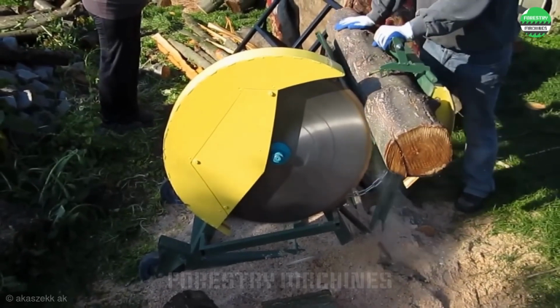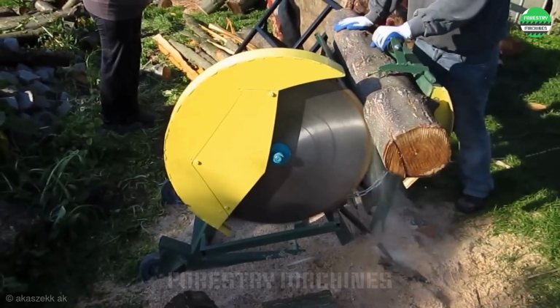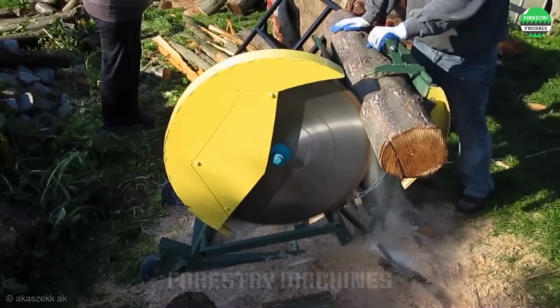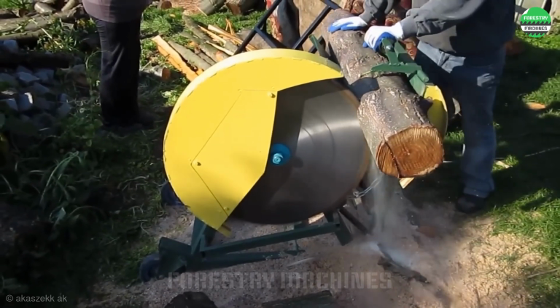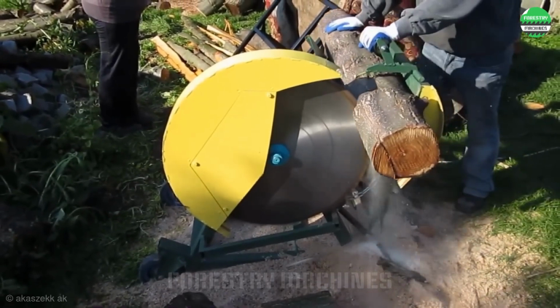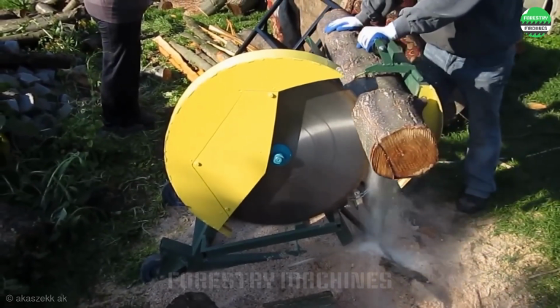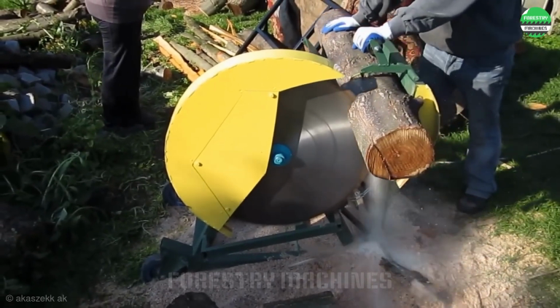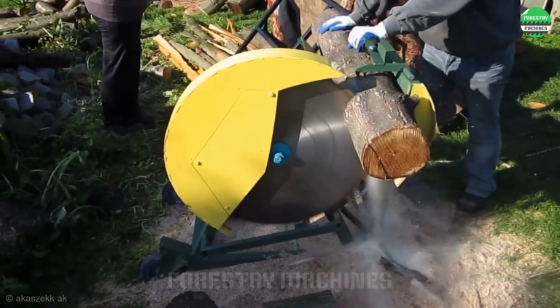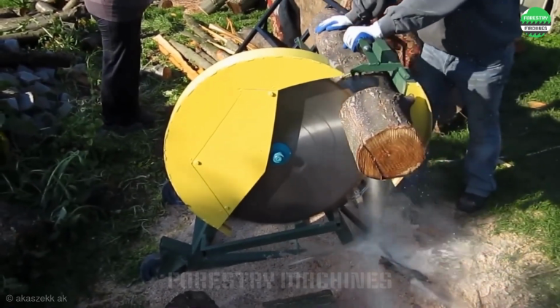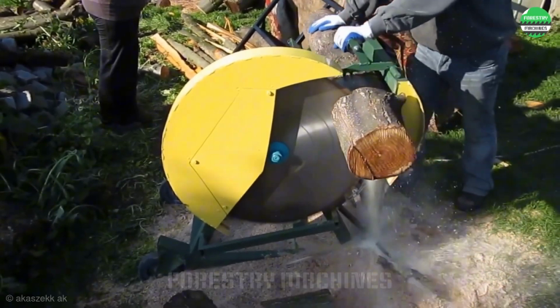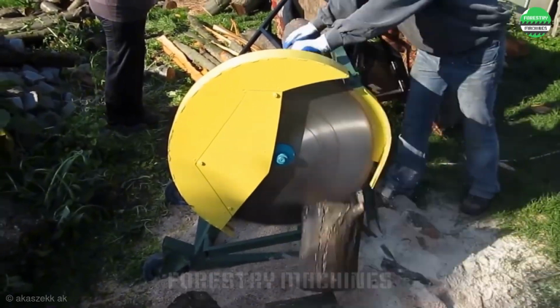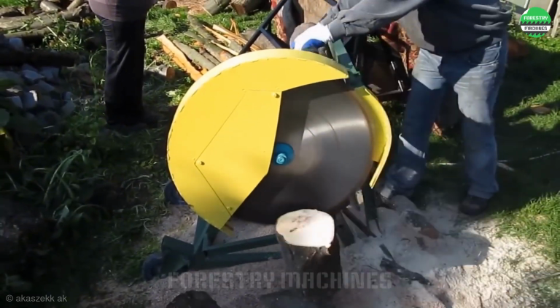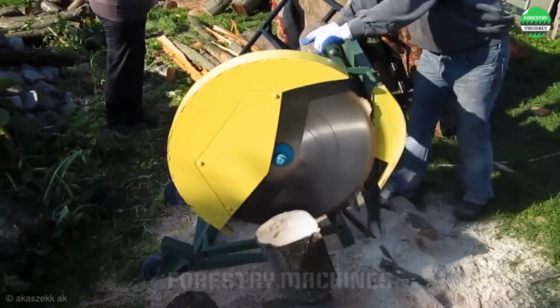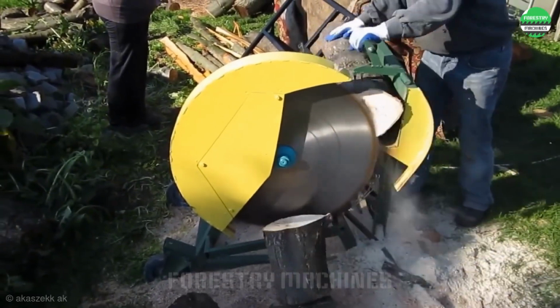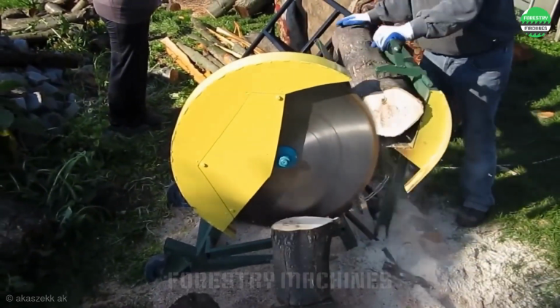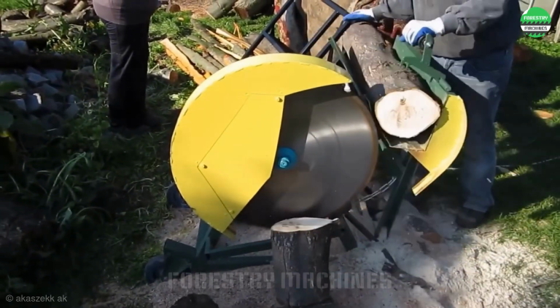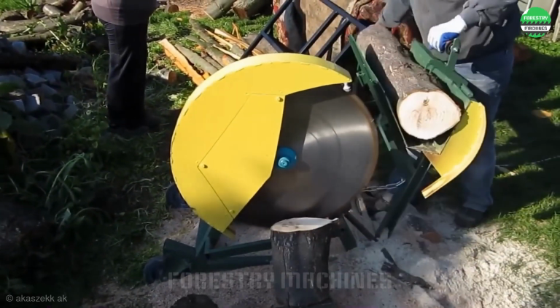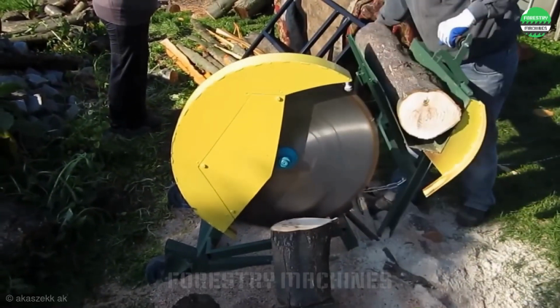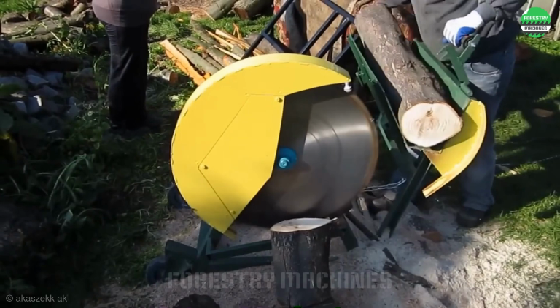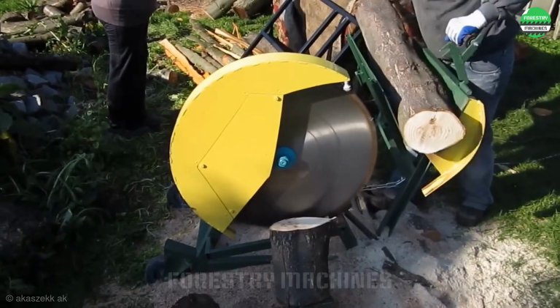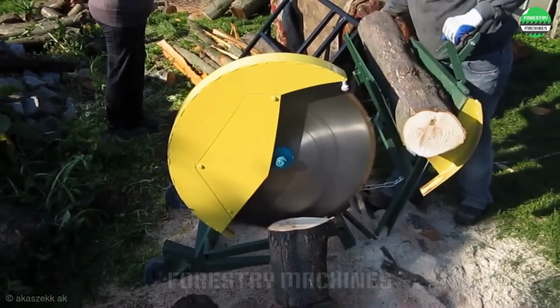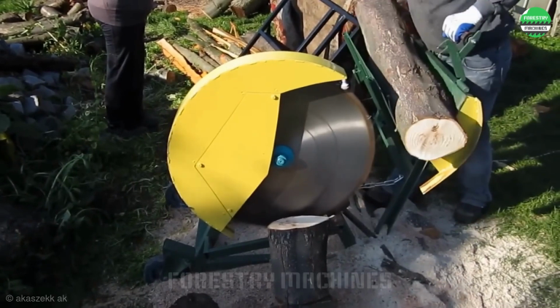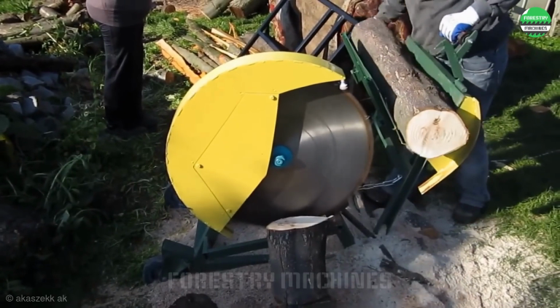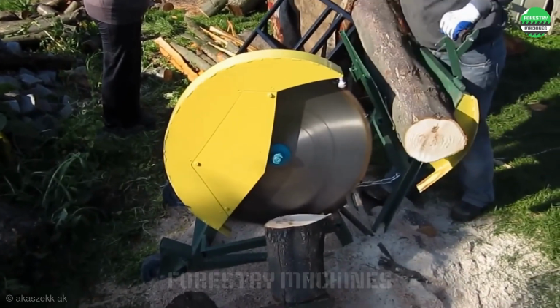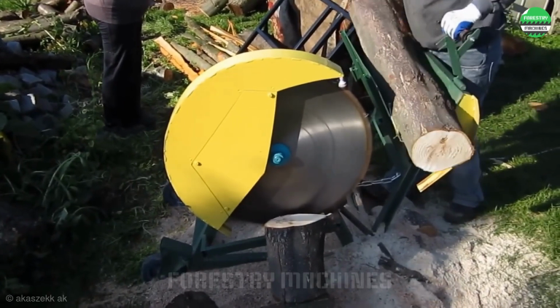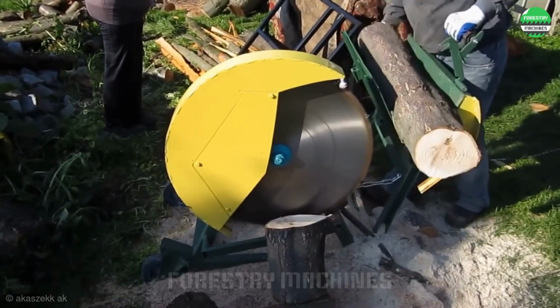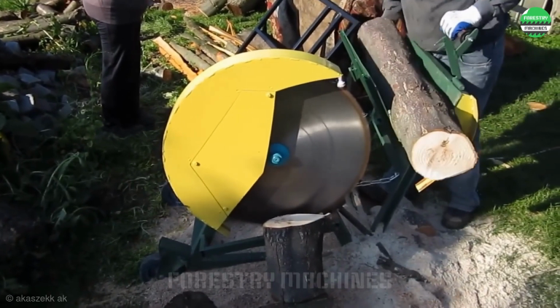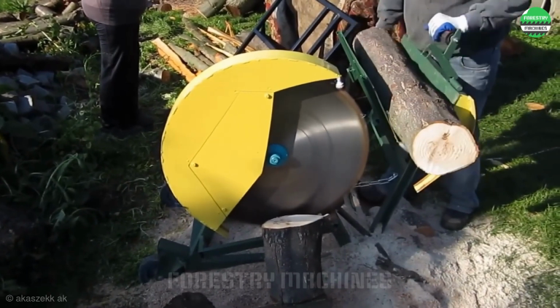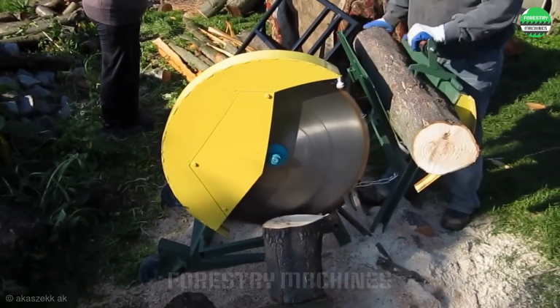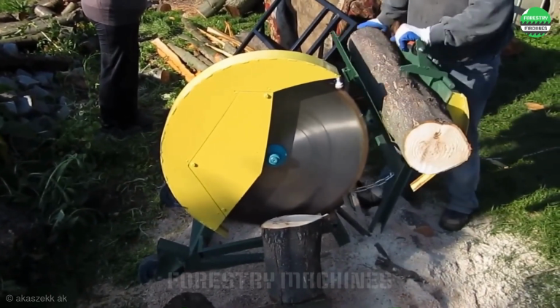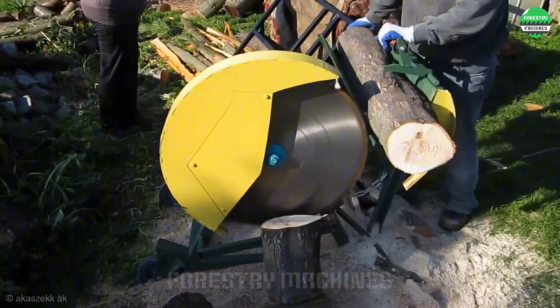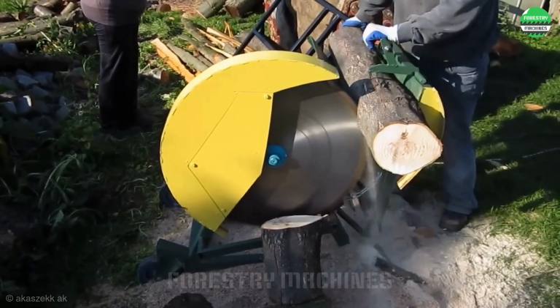This simple design takes a giant twist with this massive cutting disc, leaving you amazed.